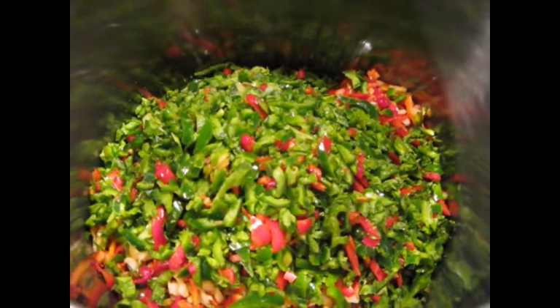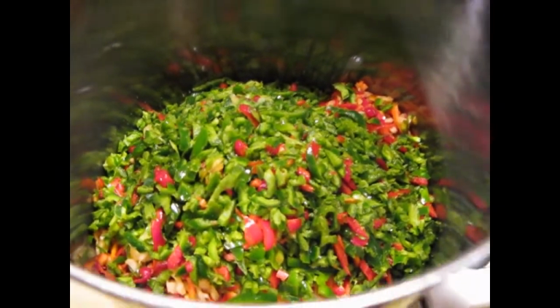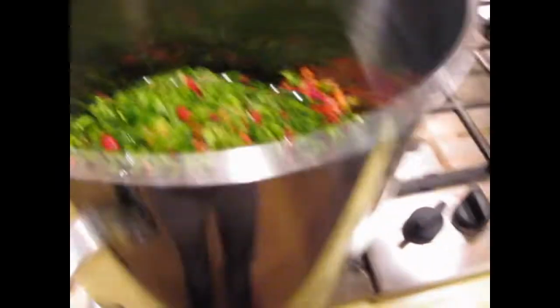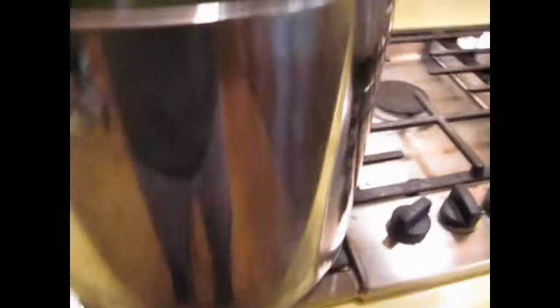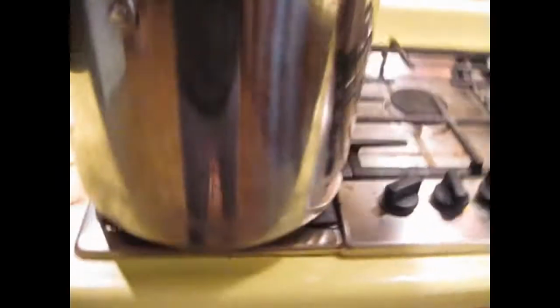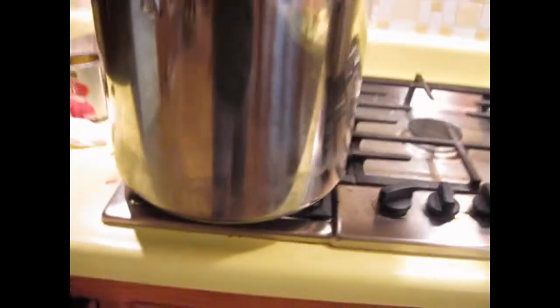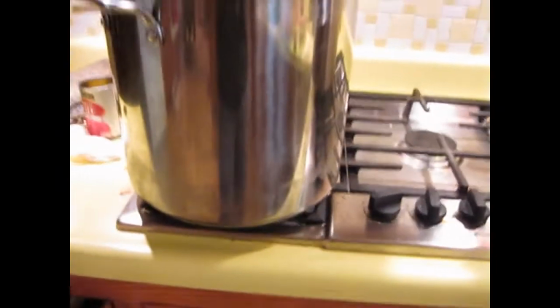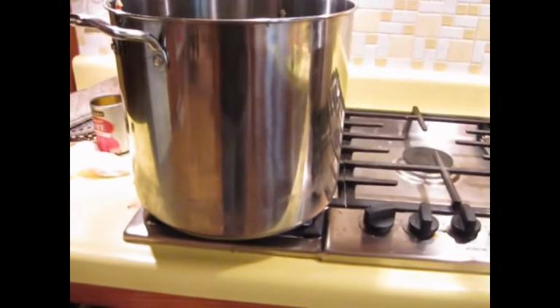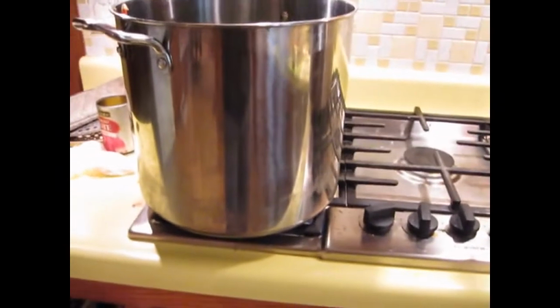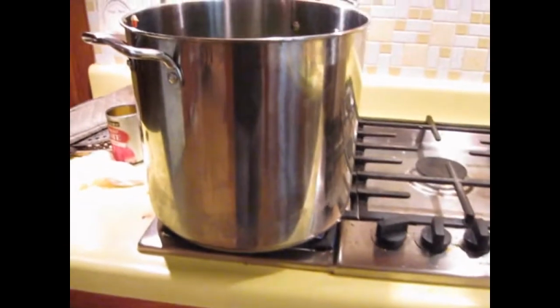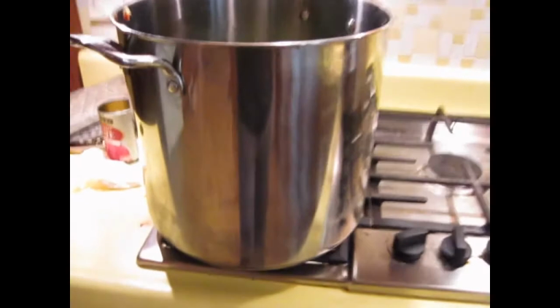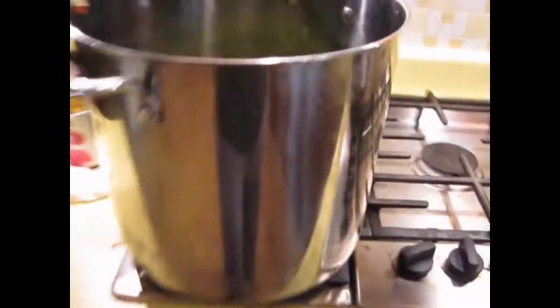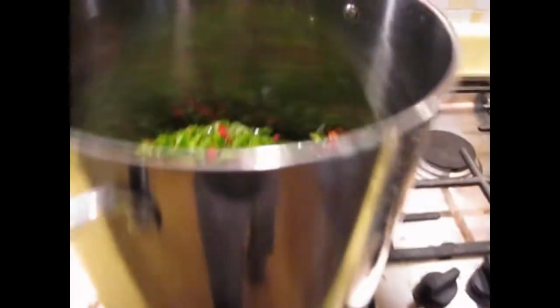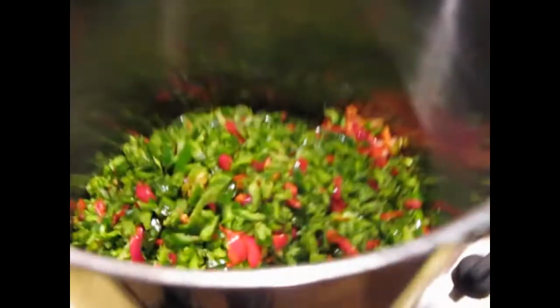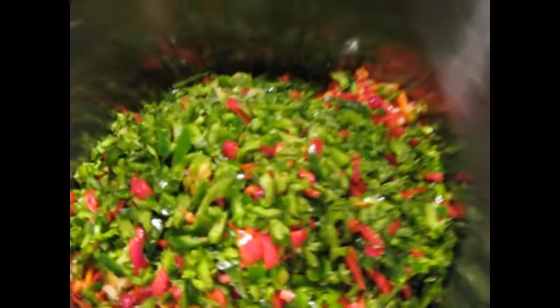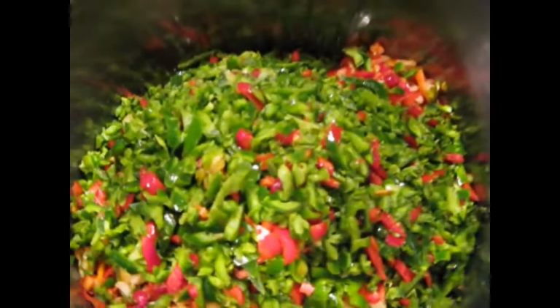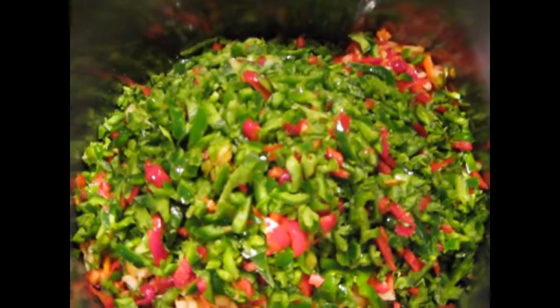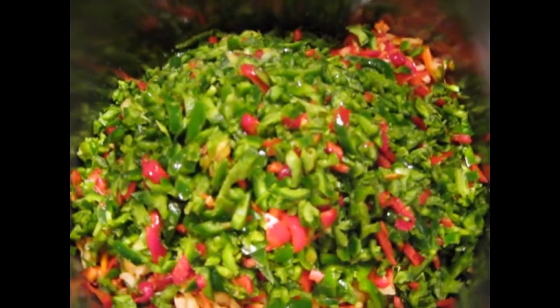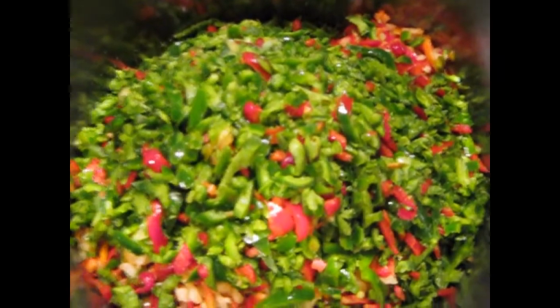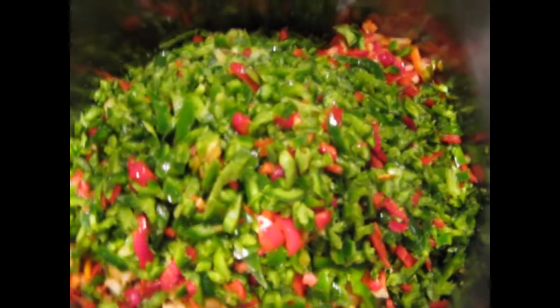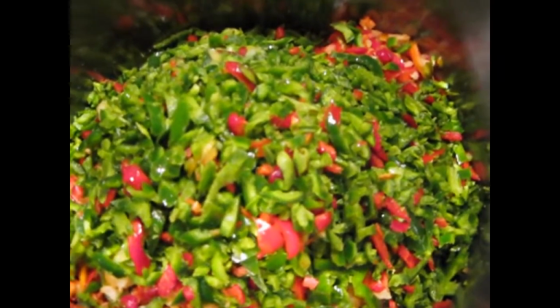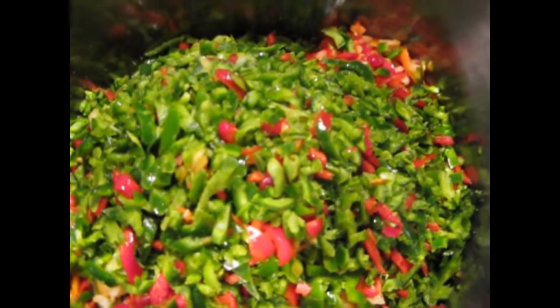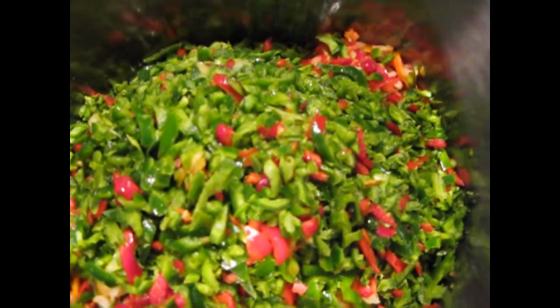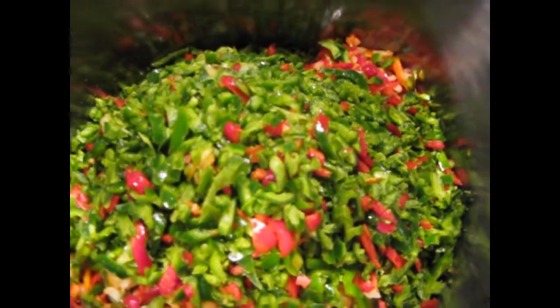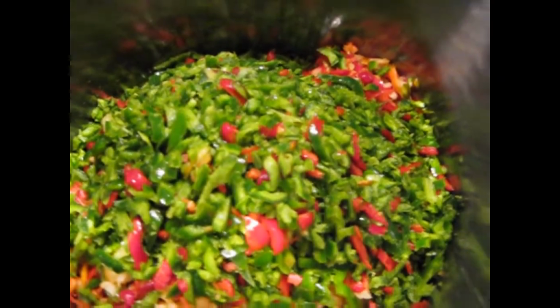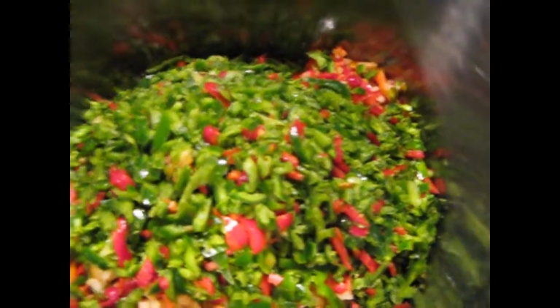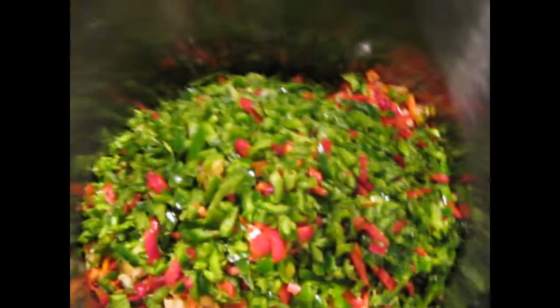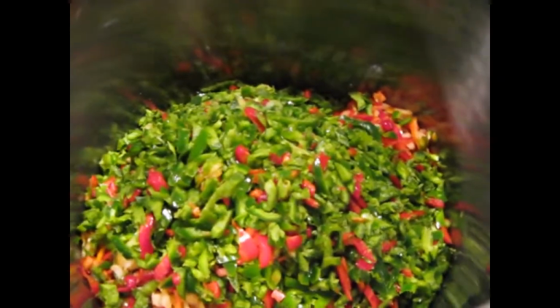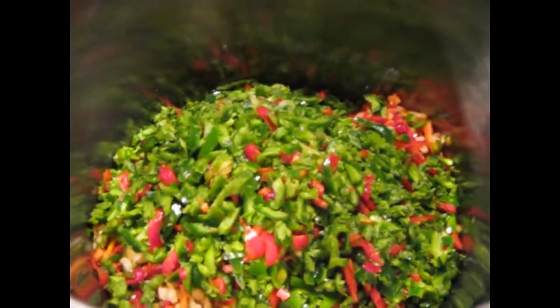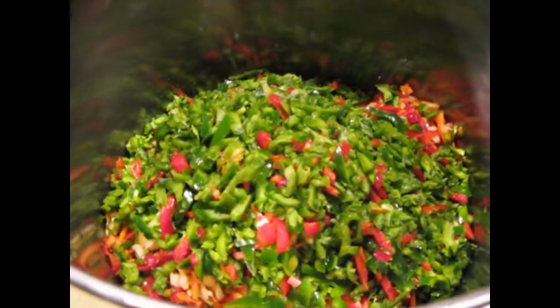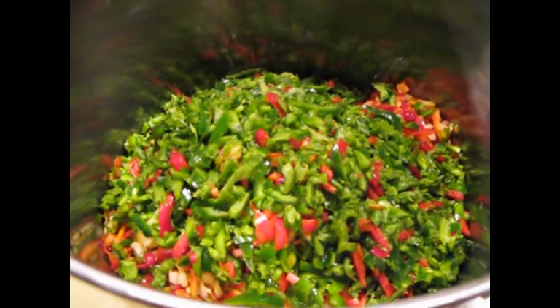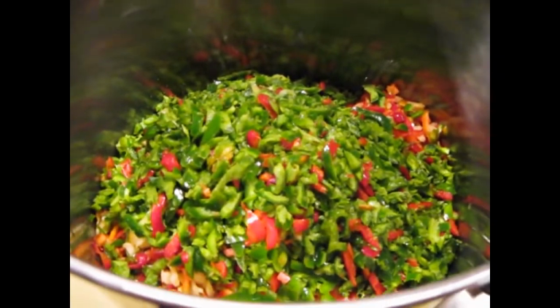Now I'm bringing them to warm a little bit and soften just a little bit. I don't want hard chunks in the jelly.